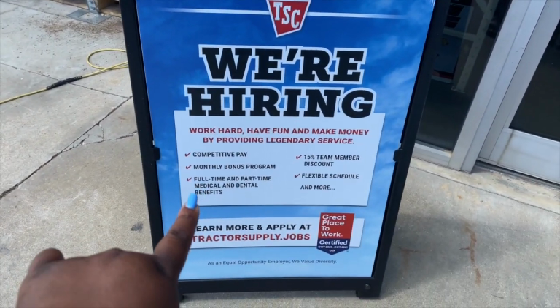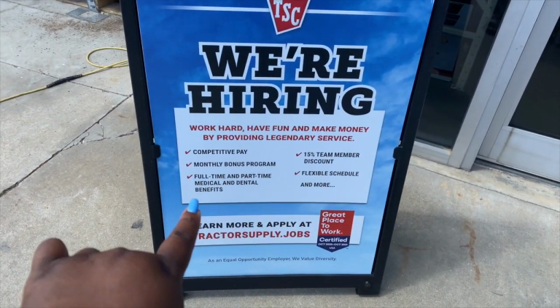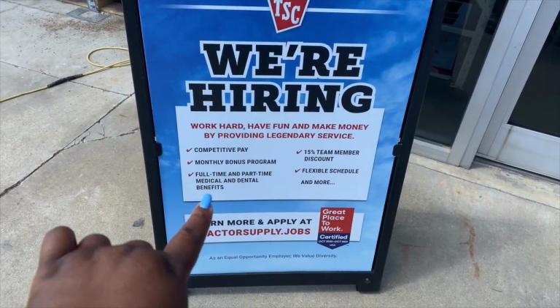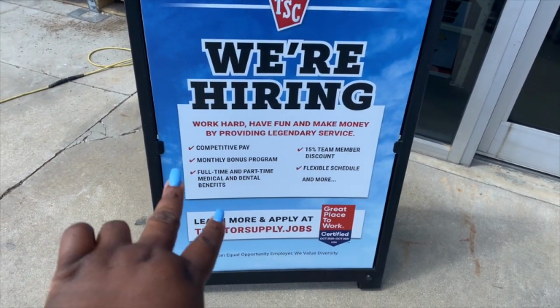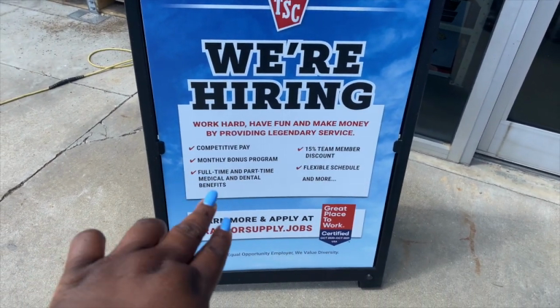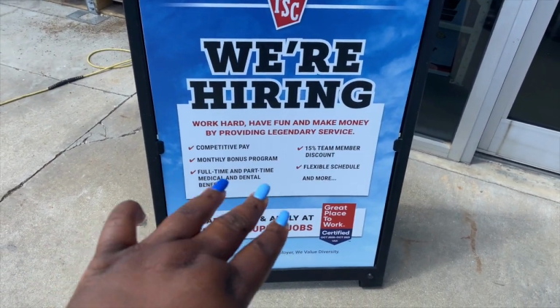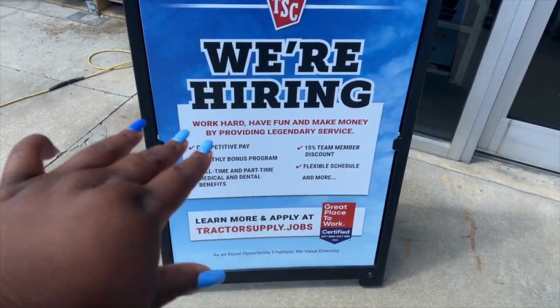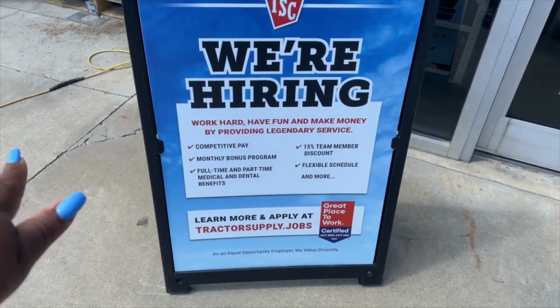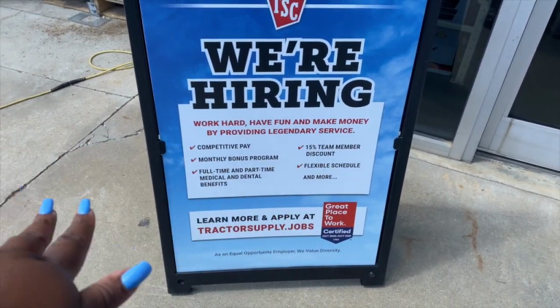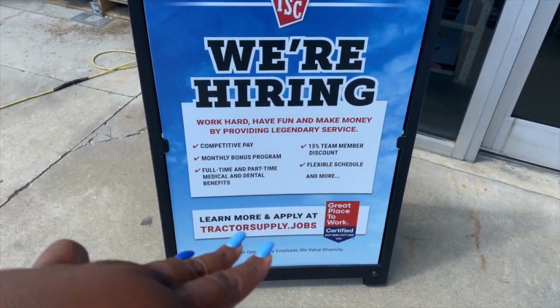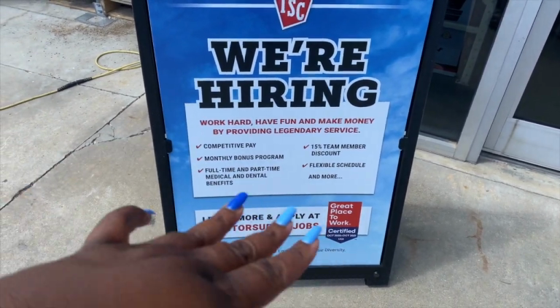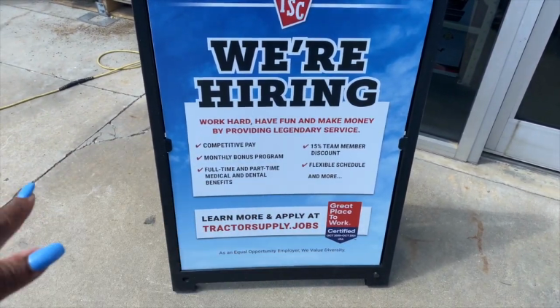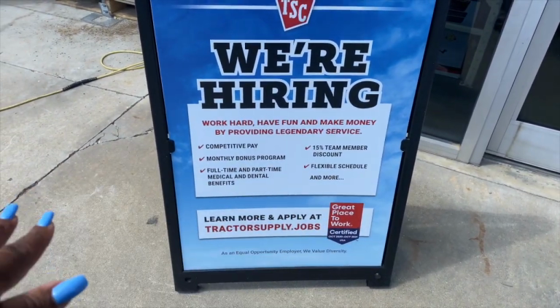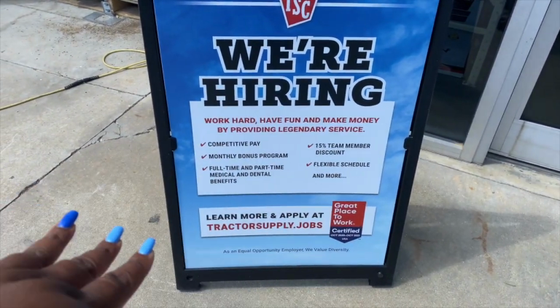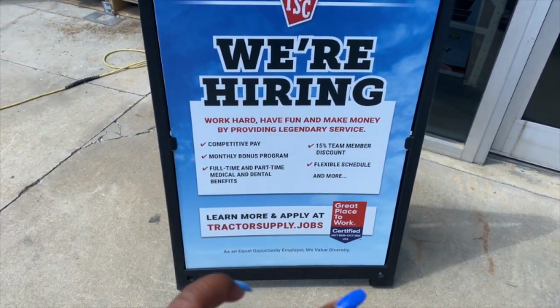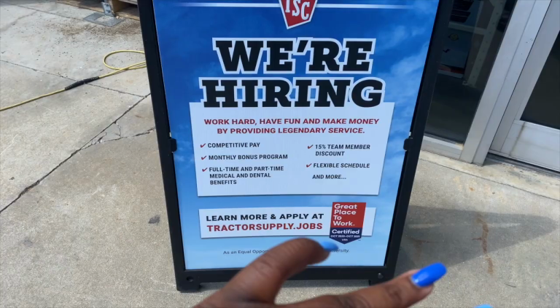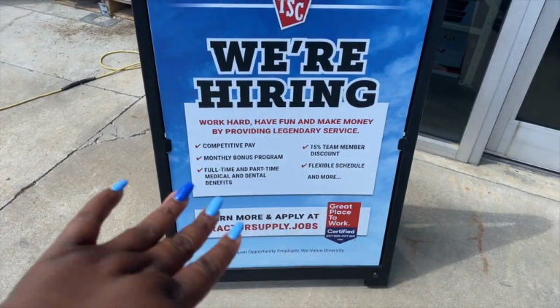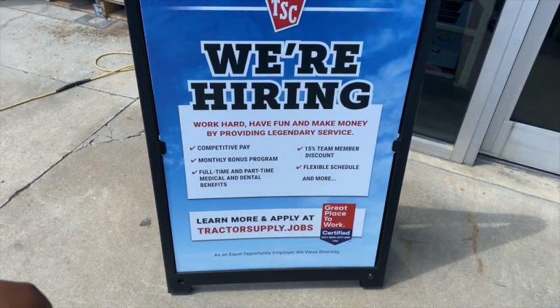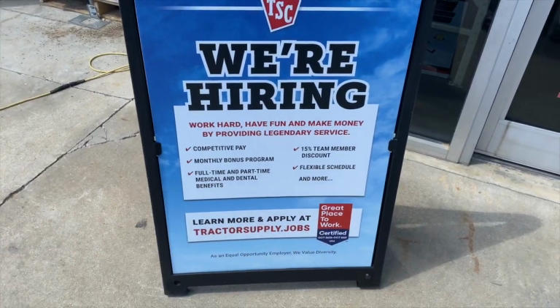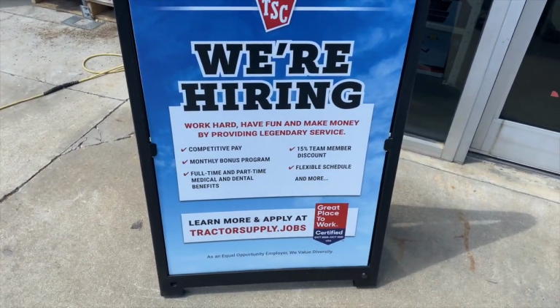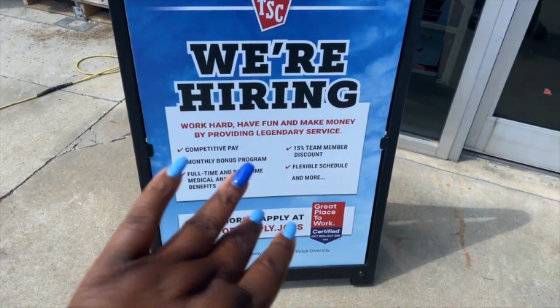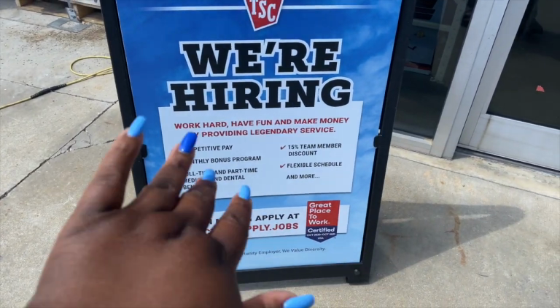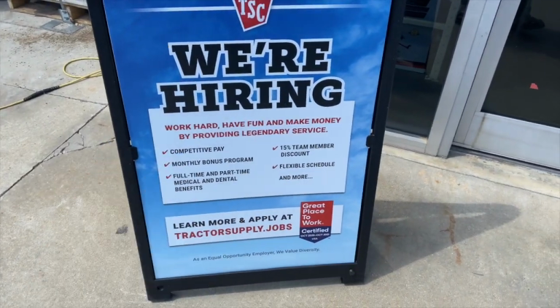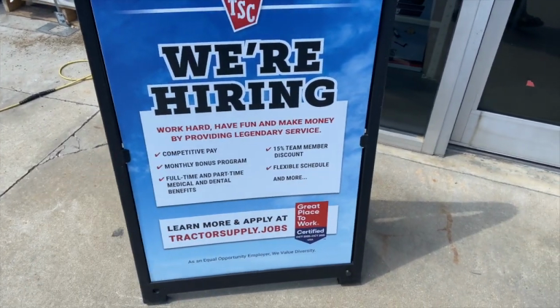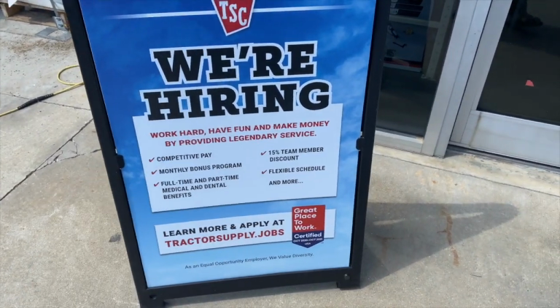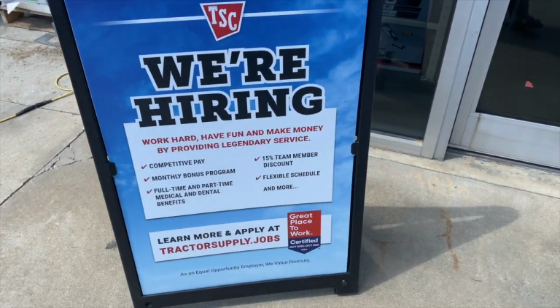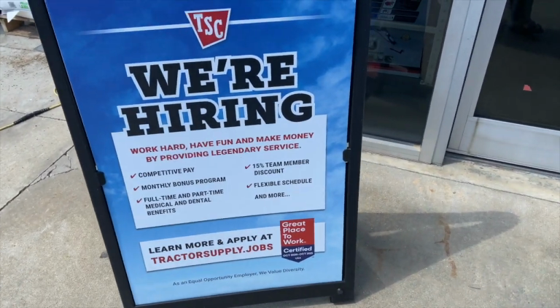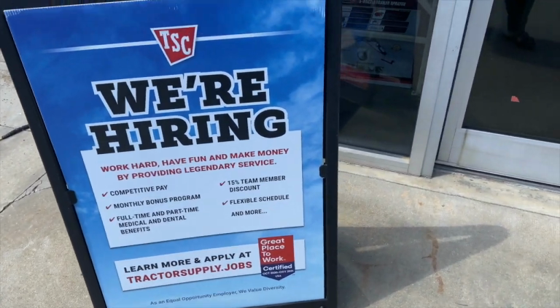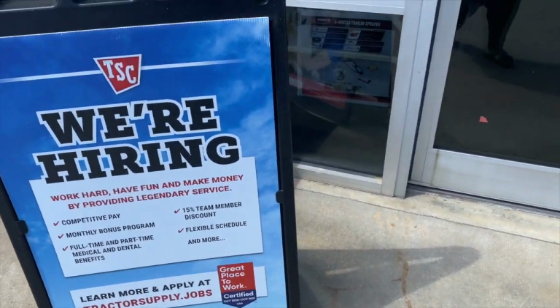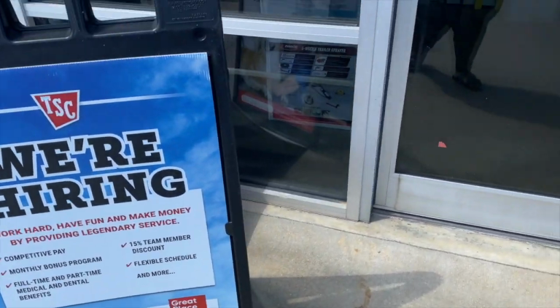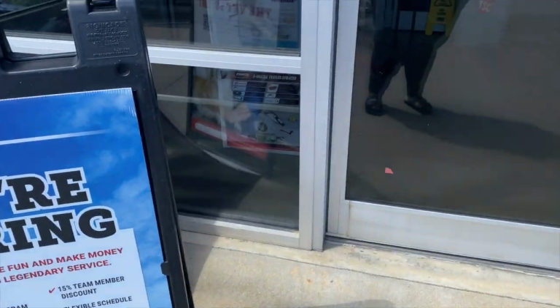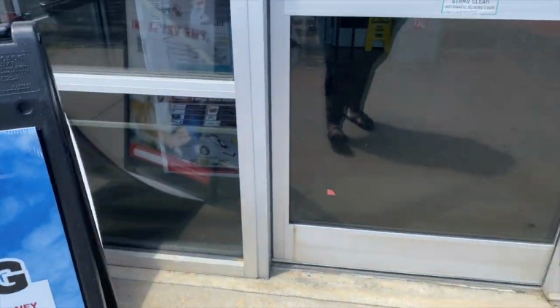Competitive pay, monthly bonuses, full-time, part-time benefits, 50% off discount for products.